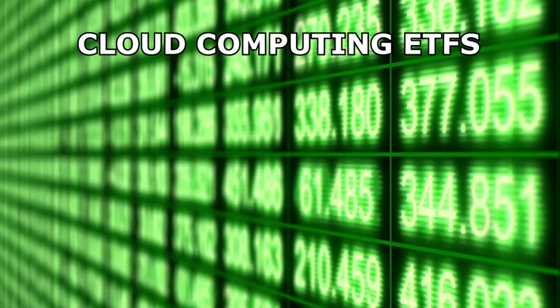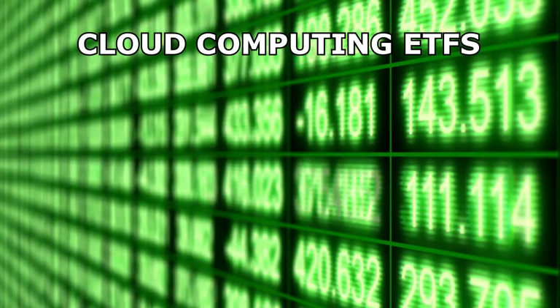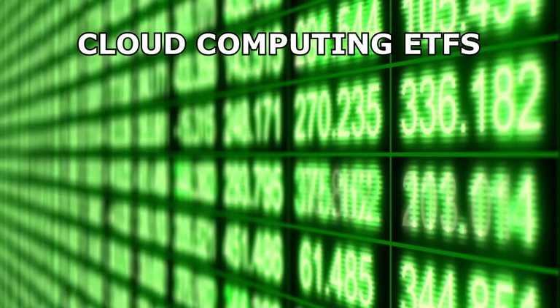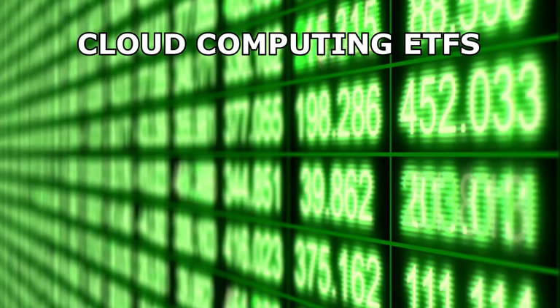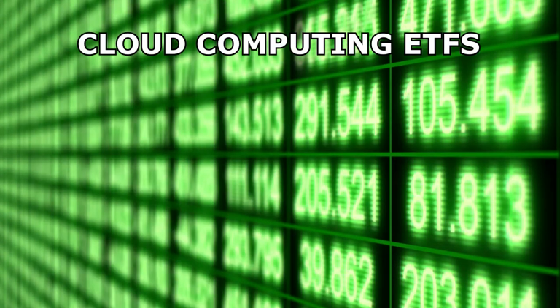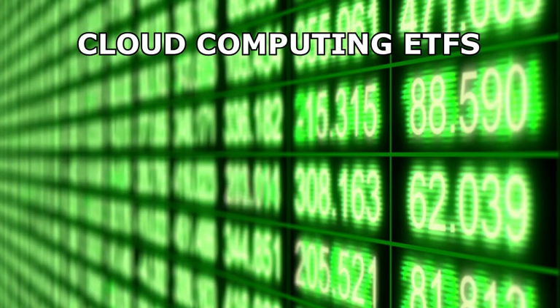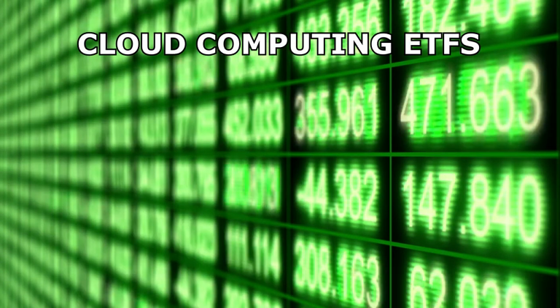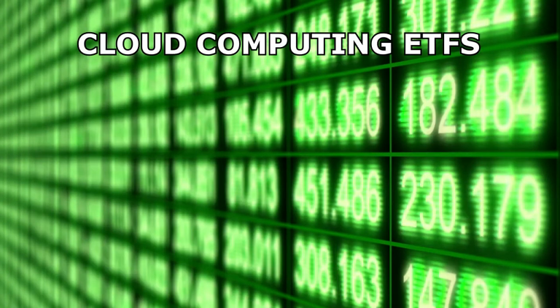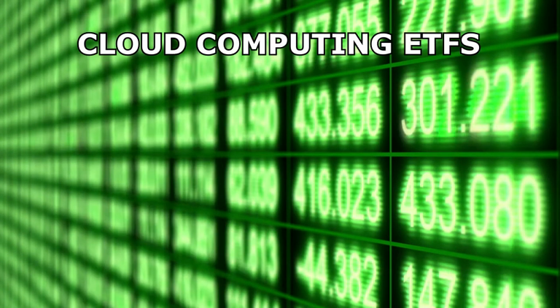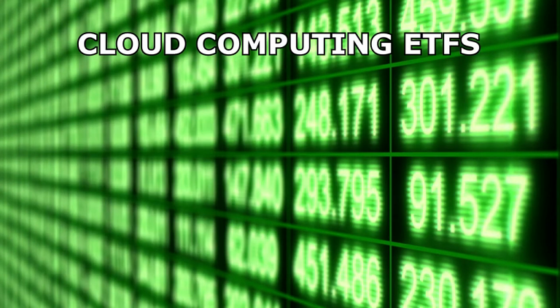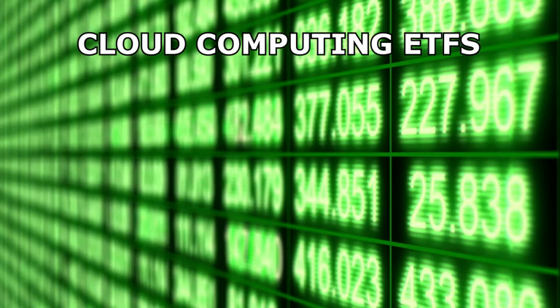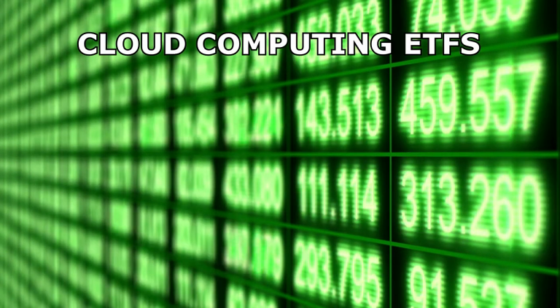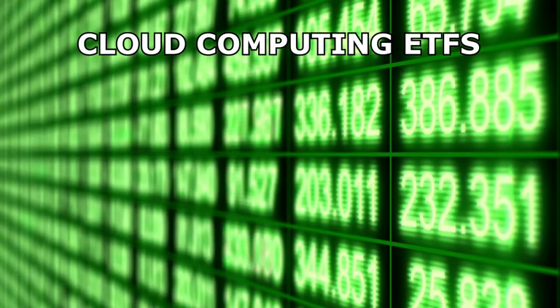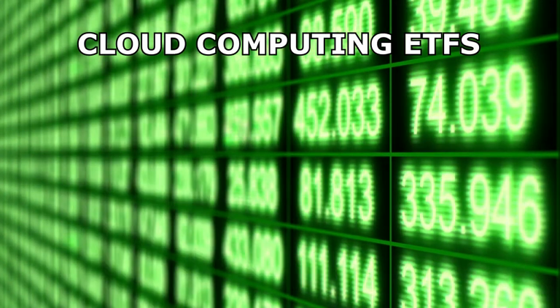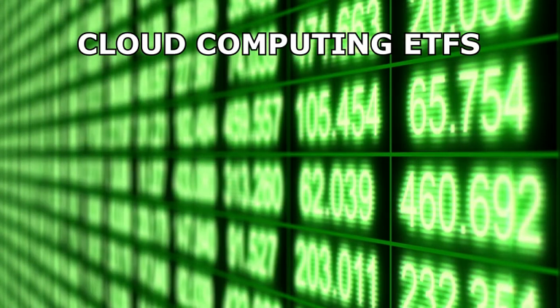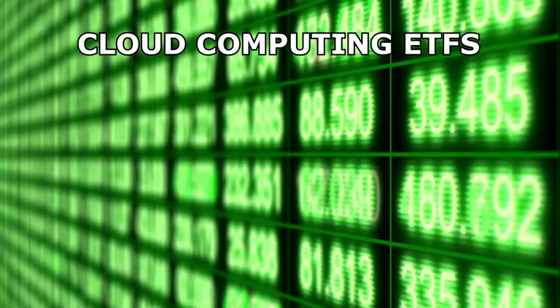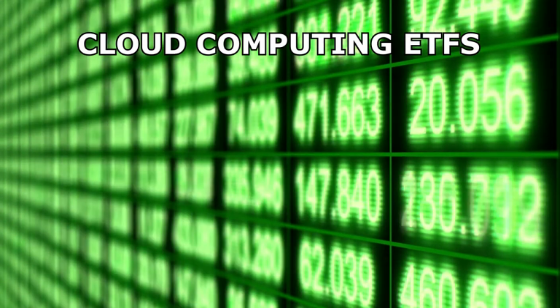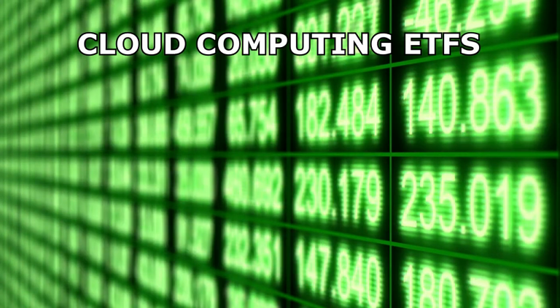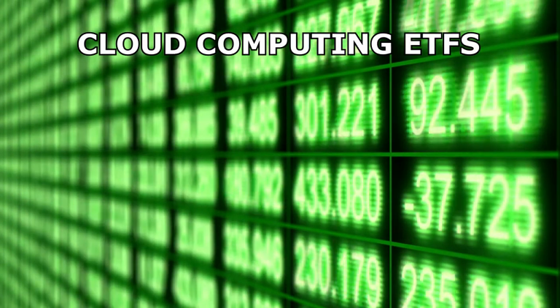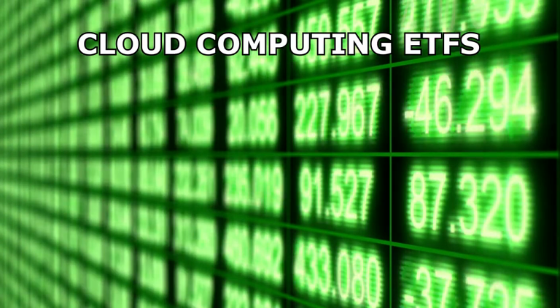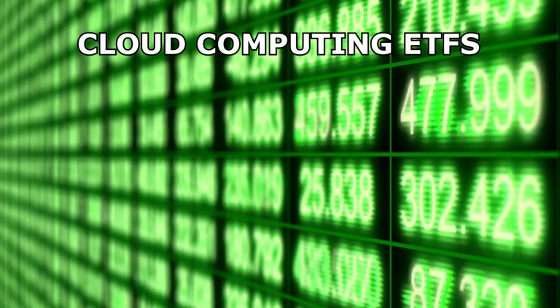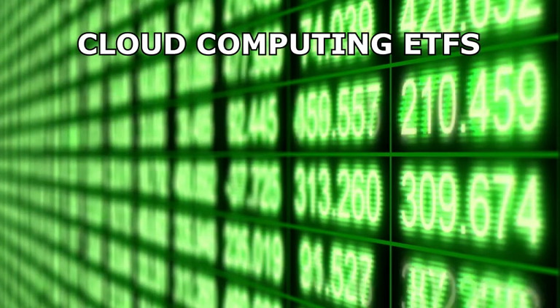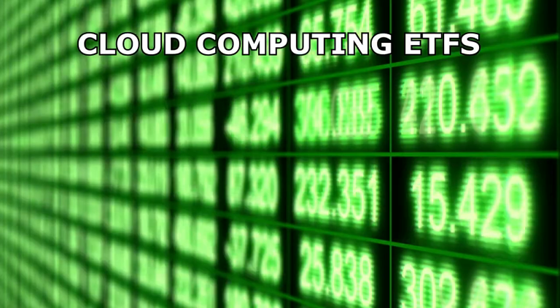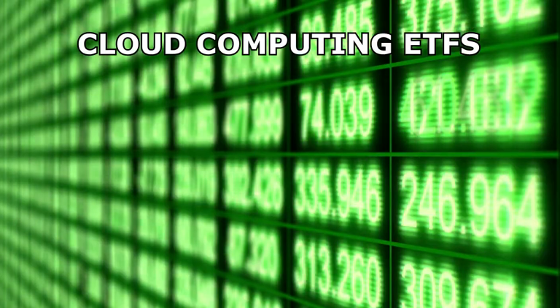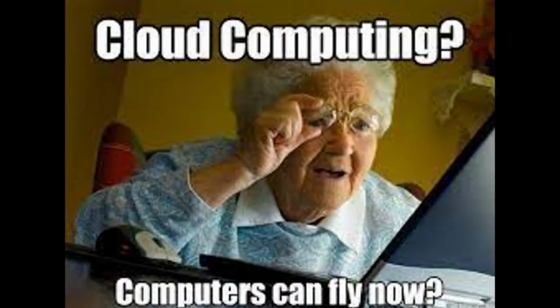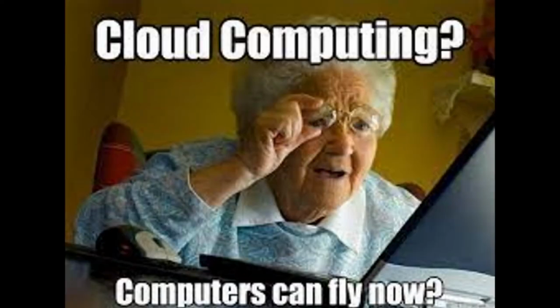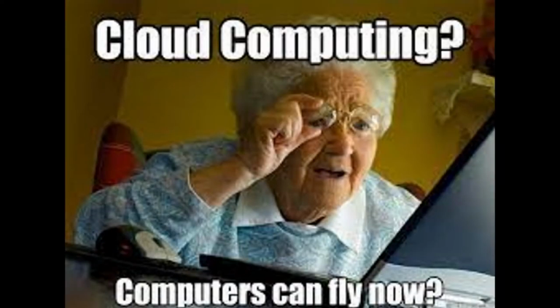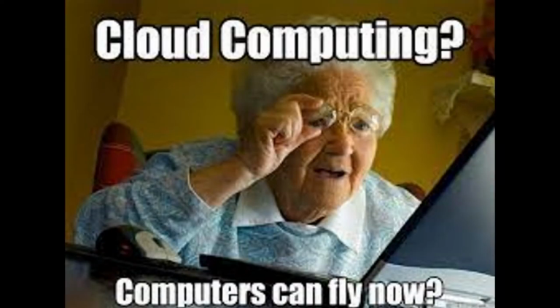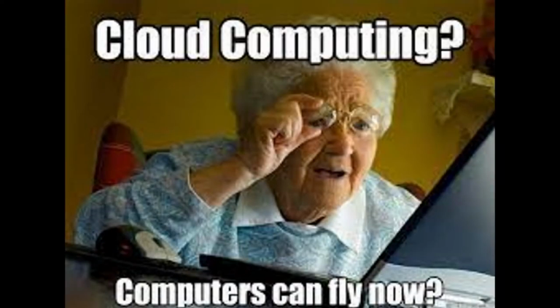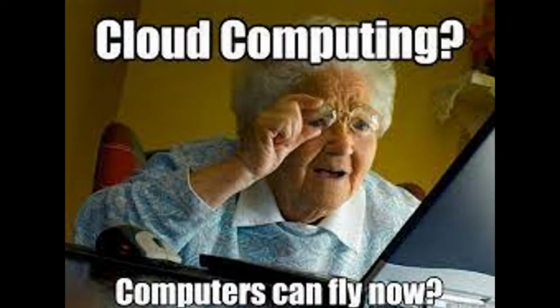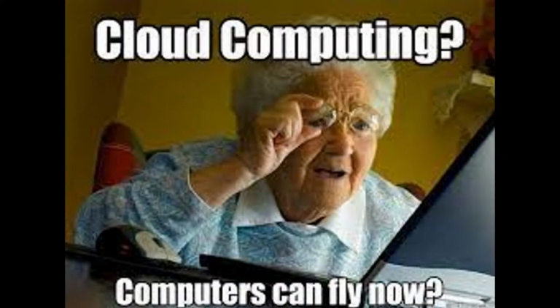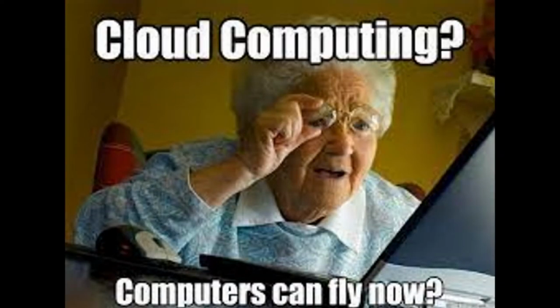What's up? Today we'll be looking at some of the best cloud computing ETFs on the market. First, we'll define what cloud computing is, because we can't invest in anything that we don't understand.